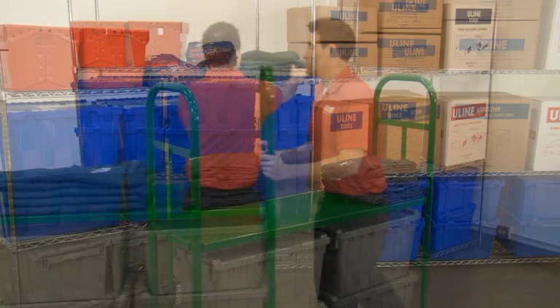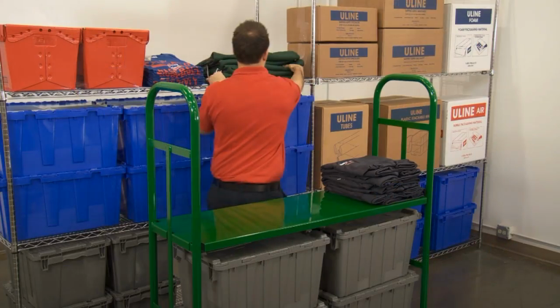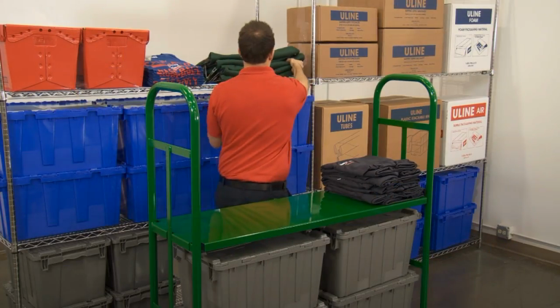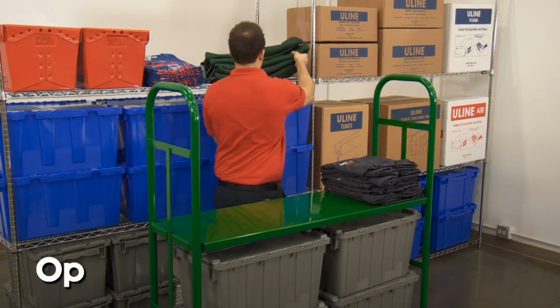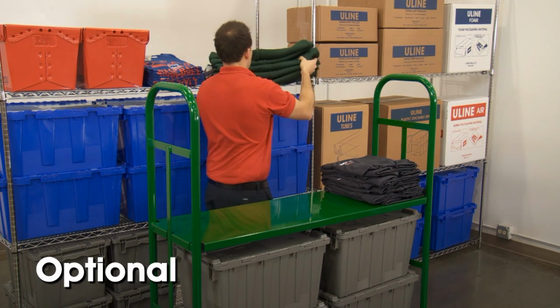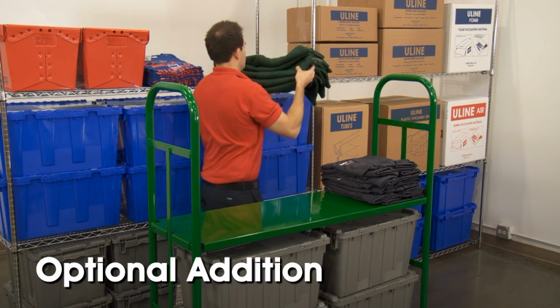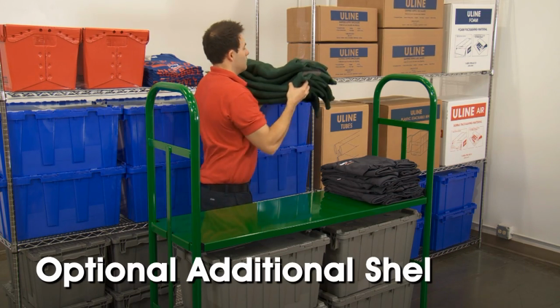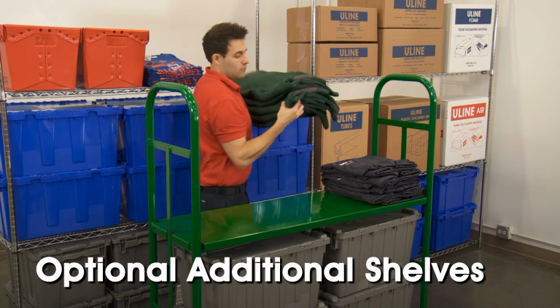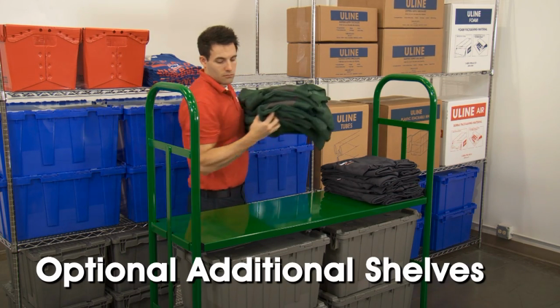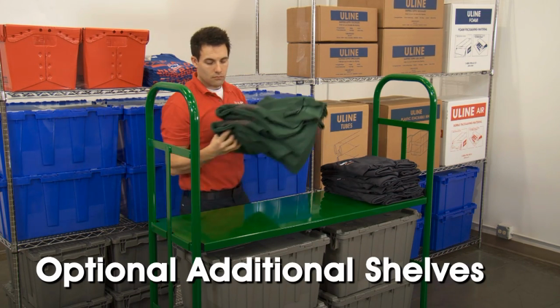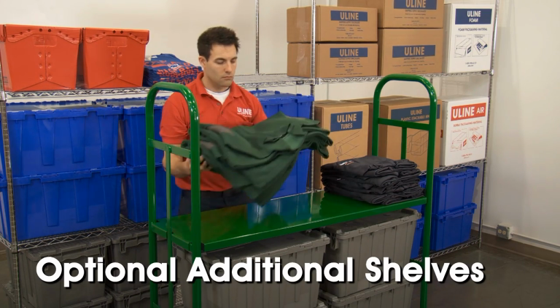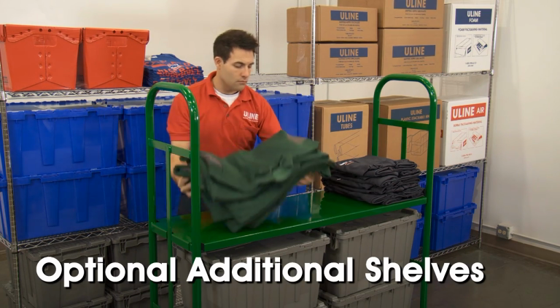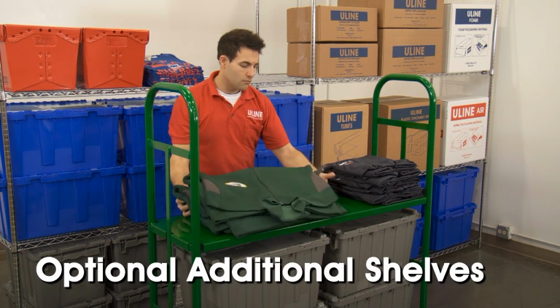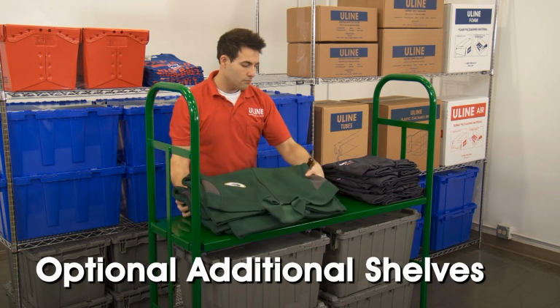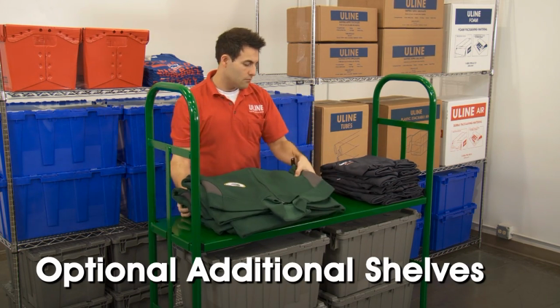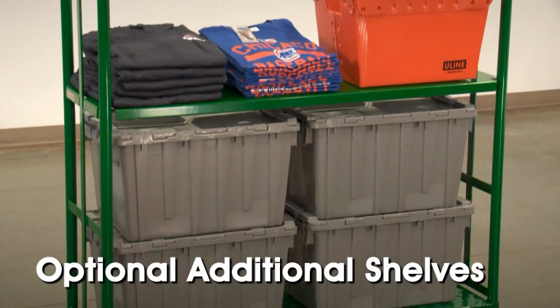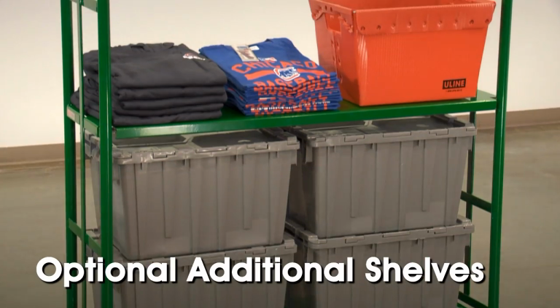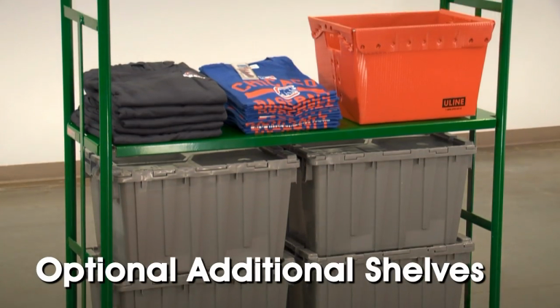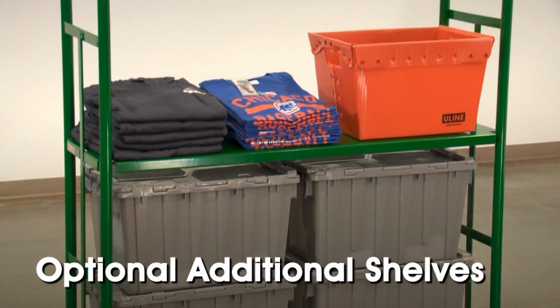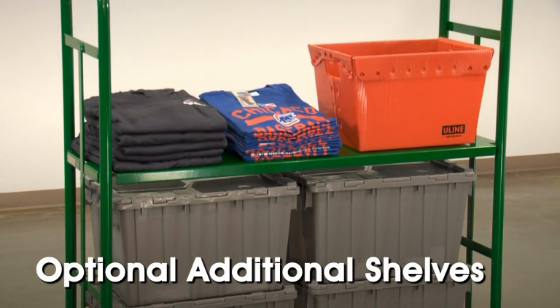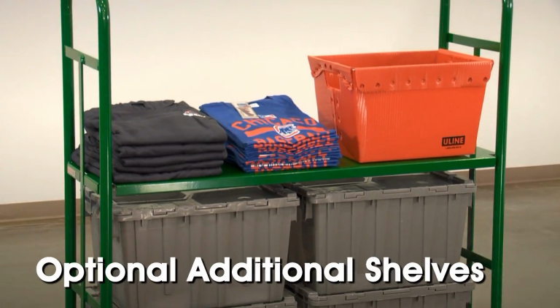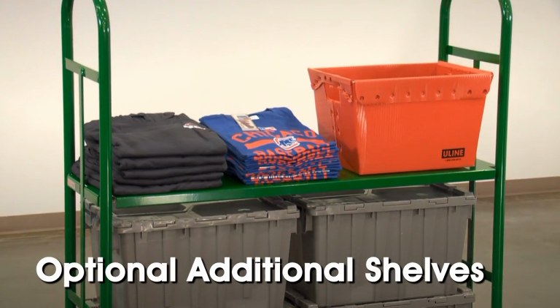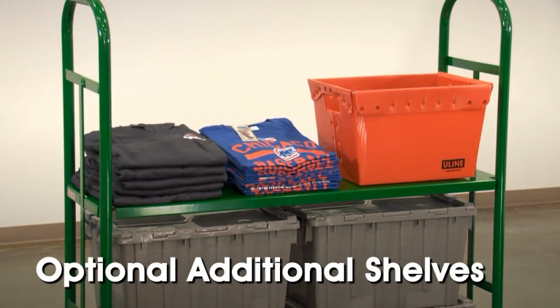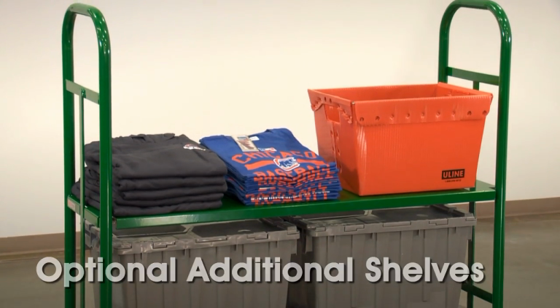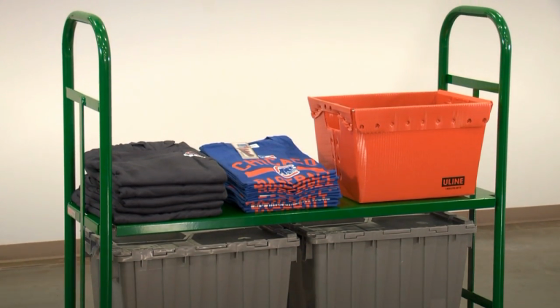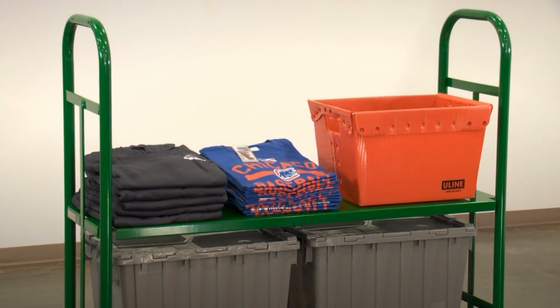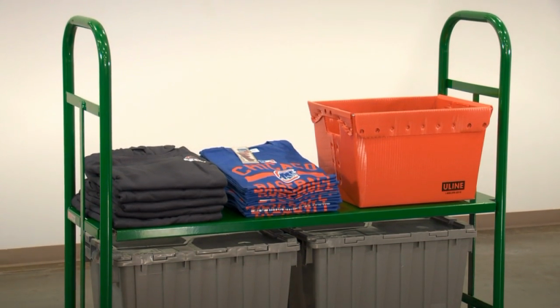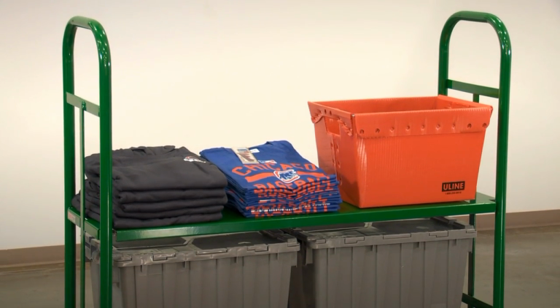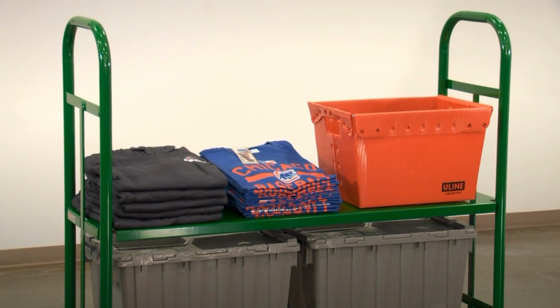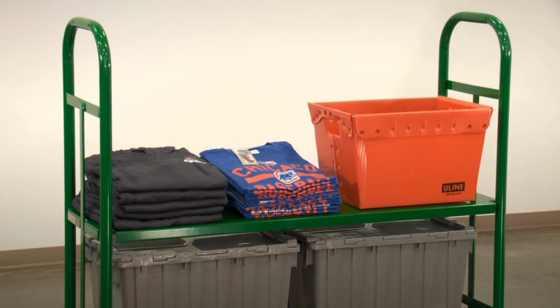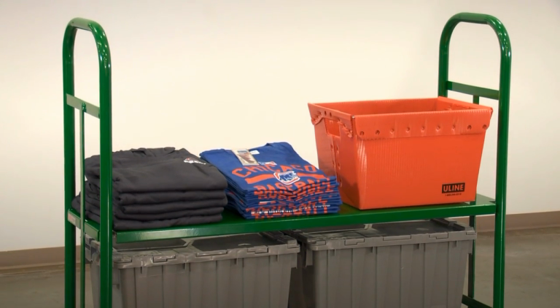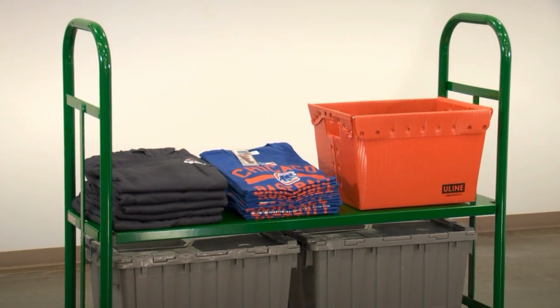Optional additional shelves are available to allow you to easily customize your truck to fit your specific needs.